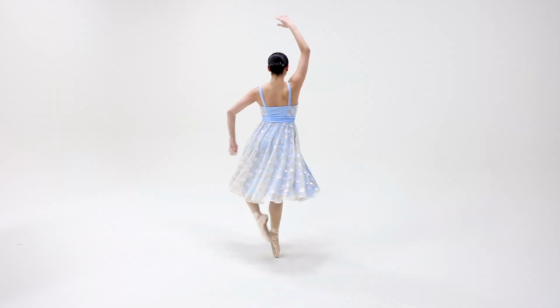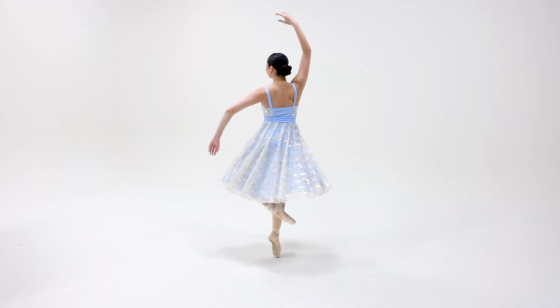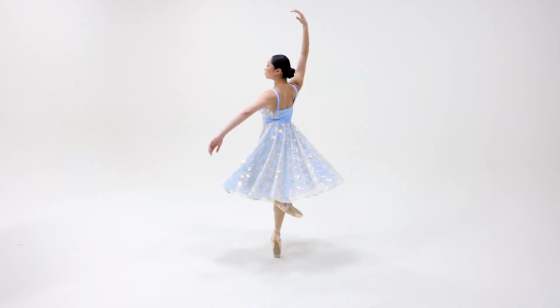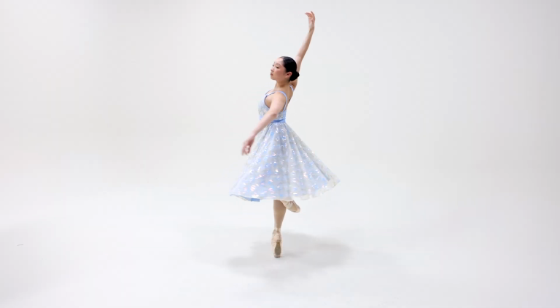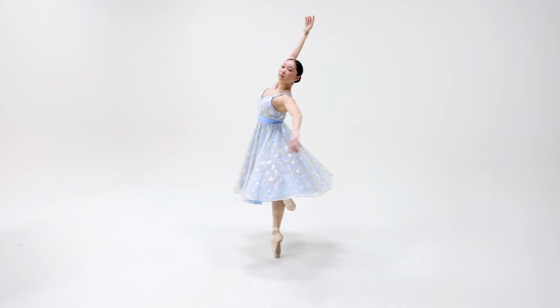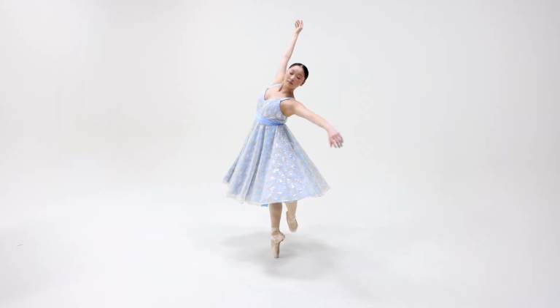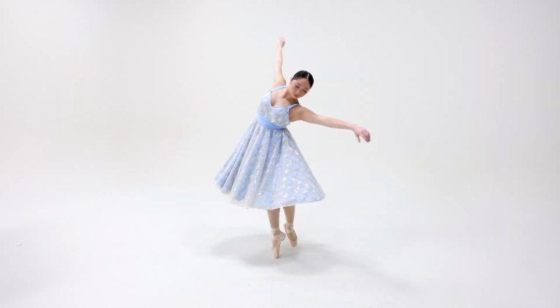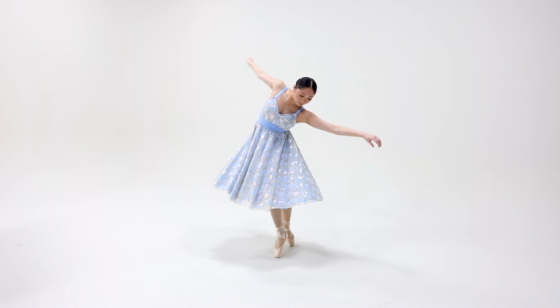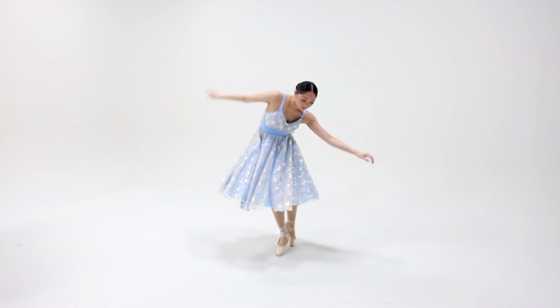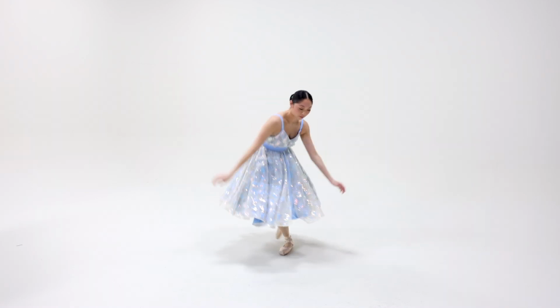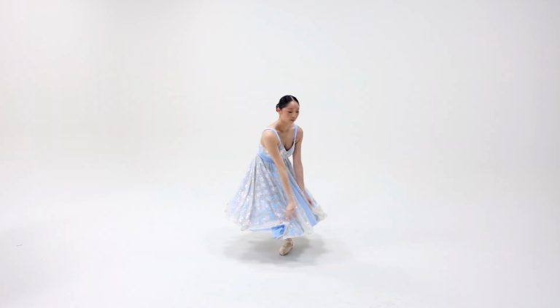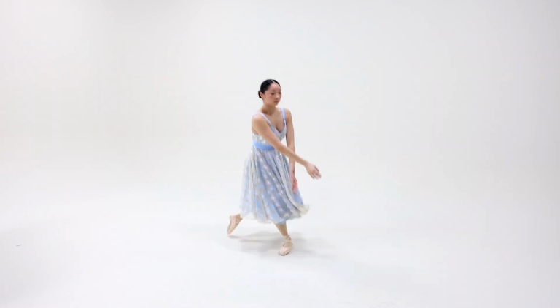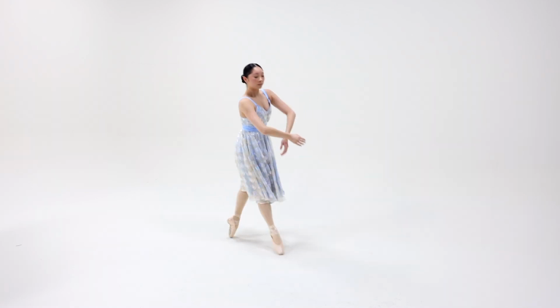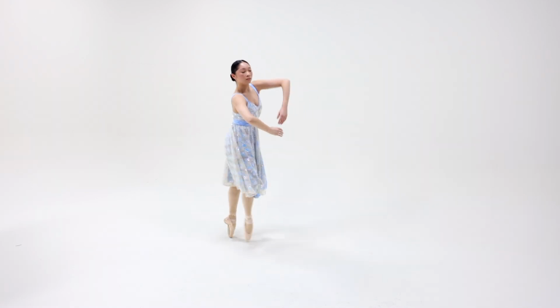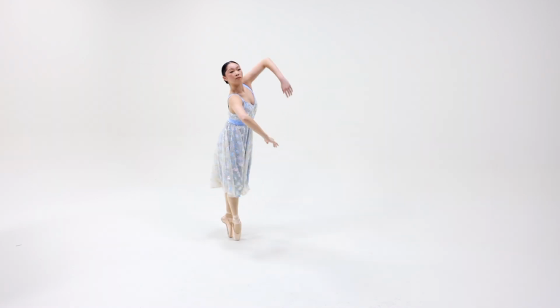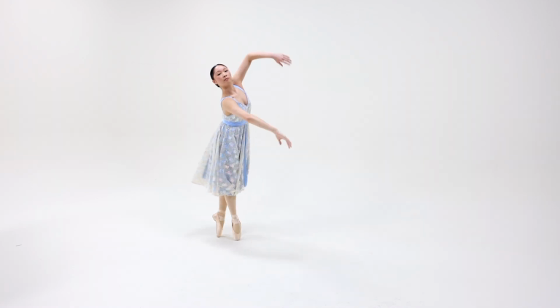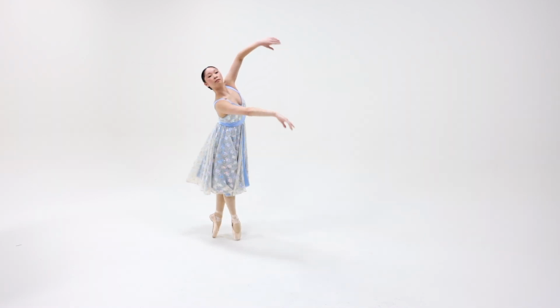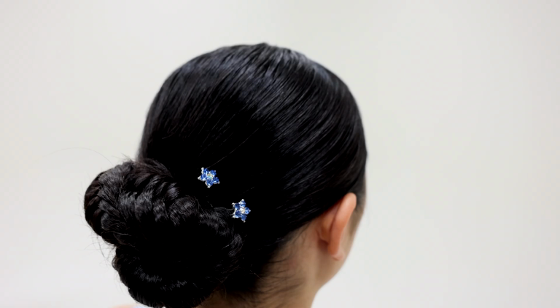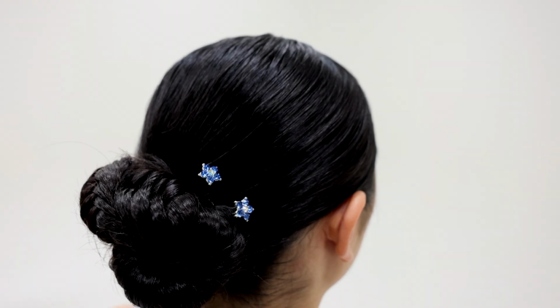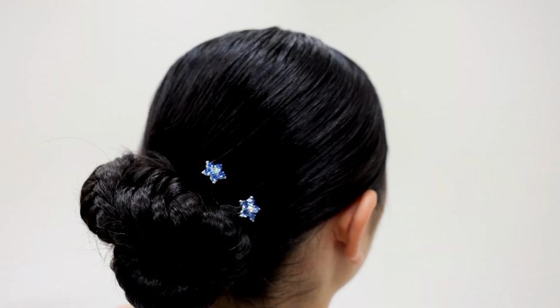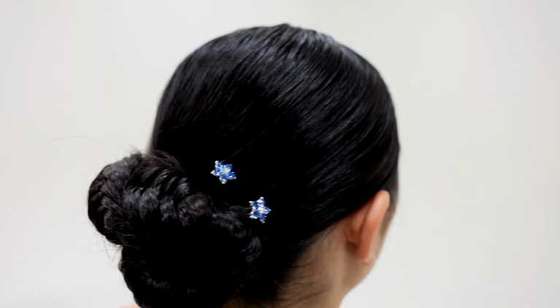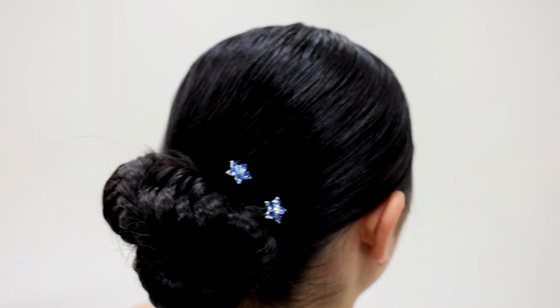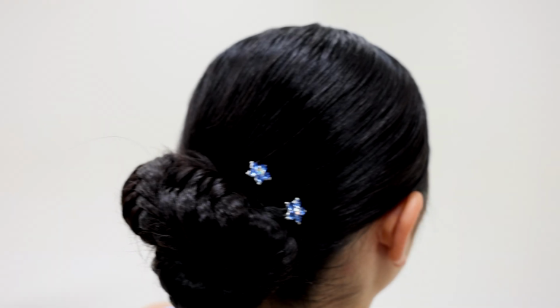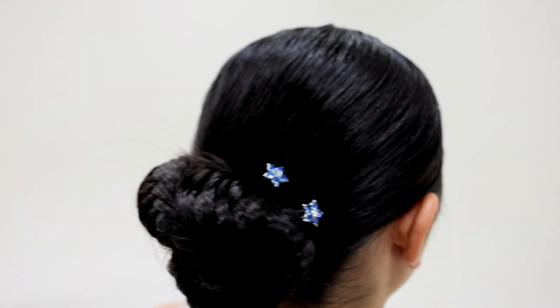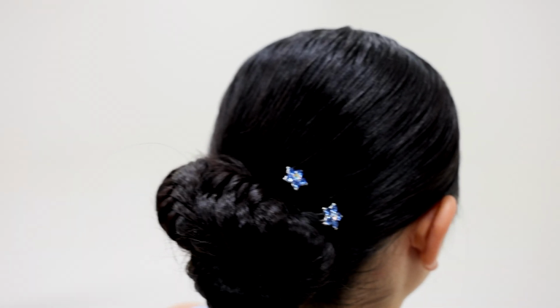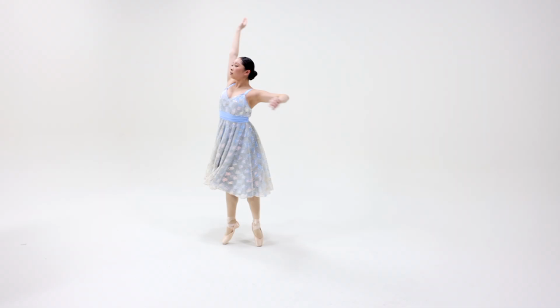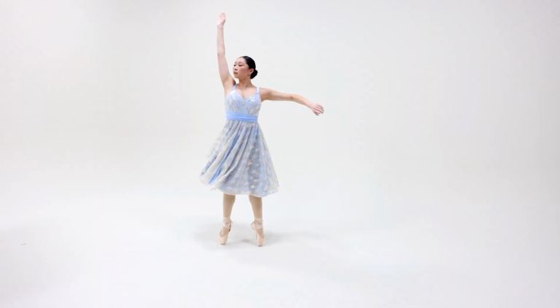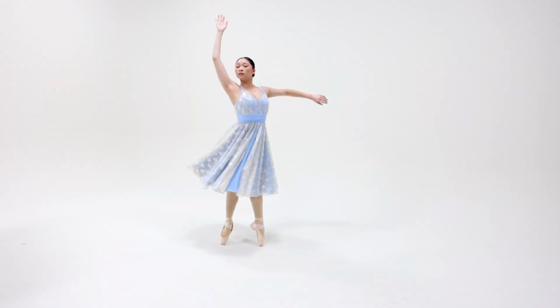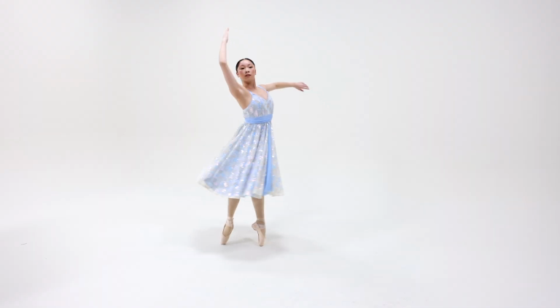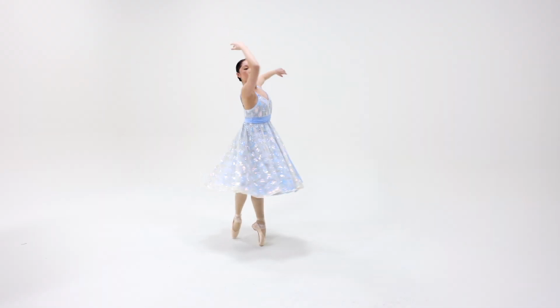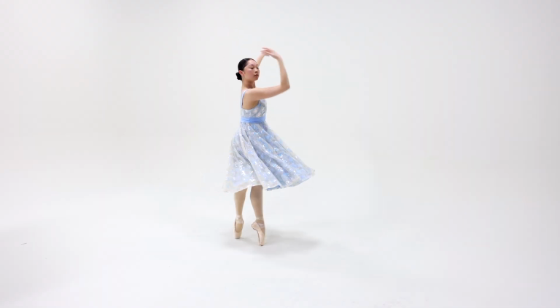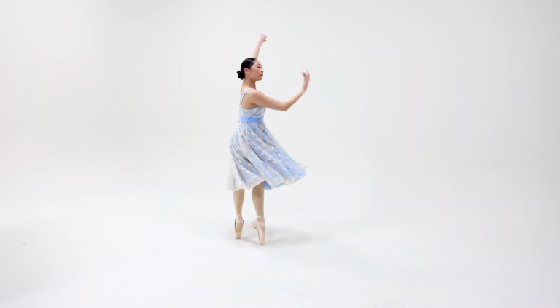This costume includes two flower hair pins and ships on a hanger in a garment bag.